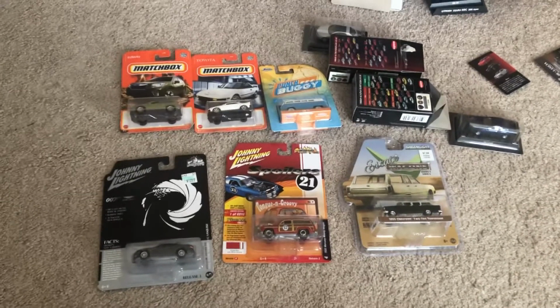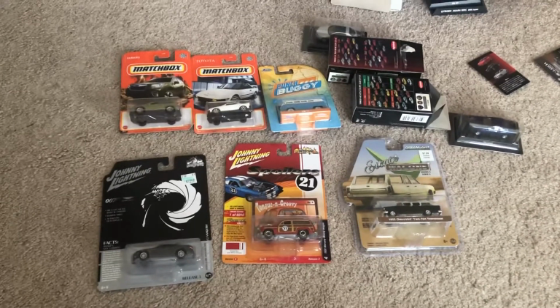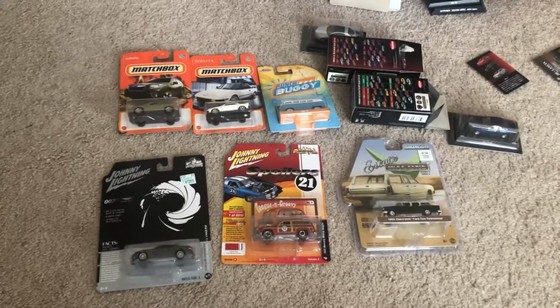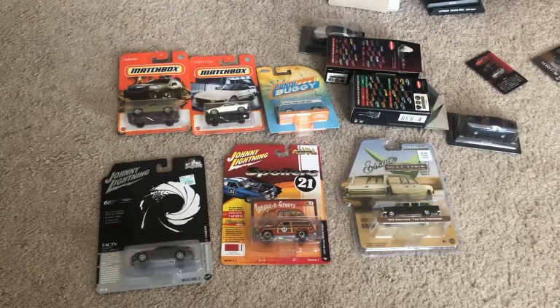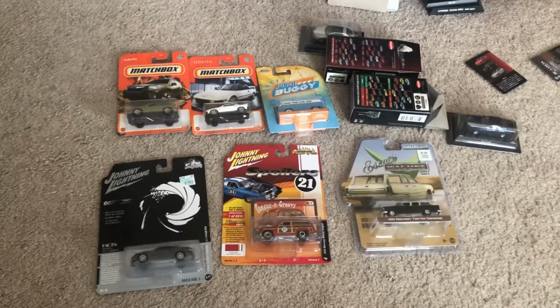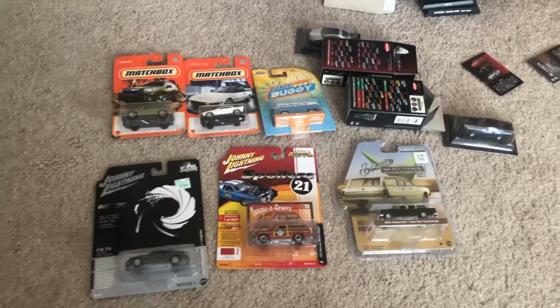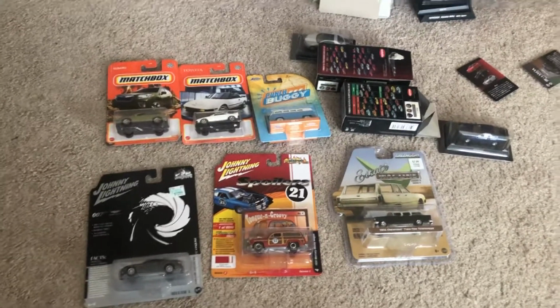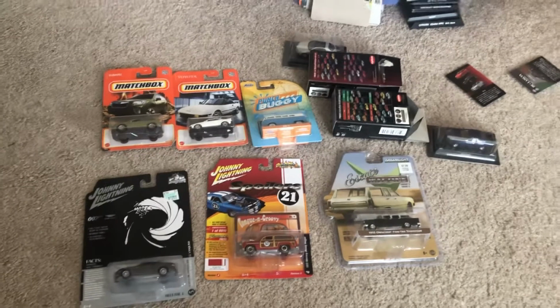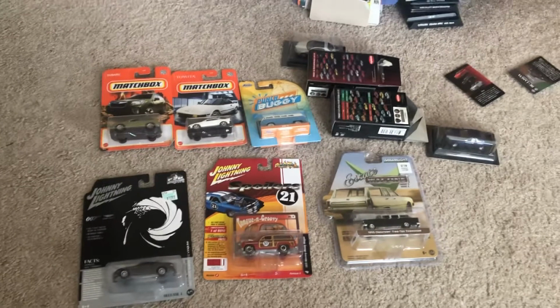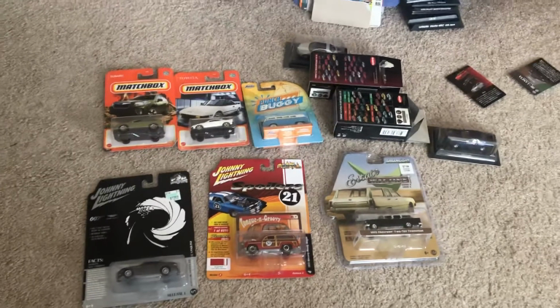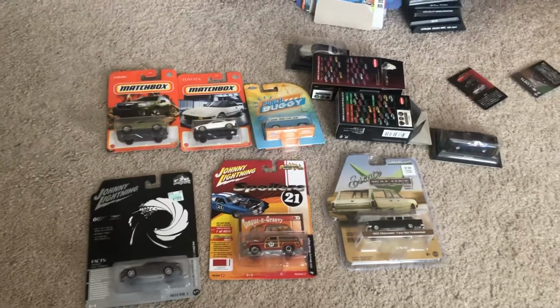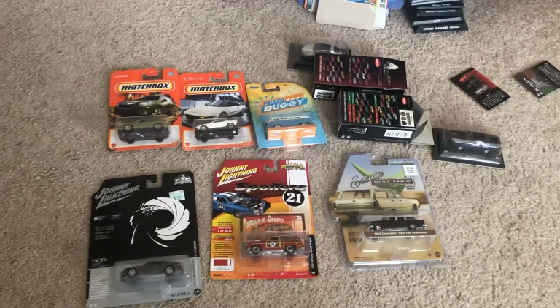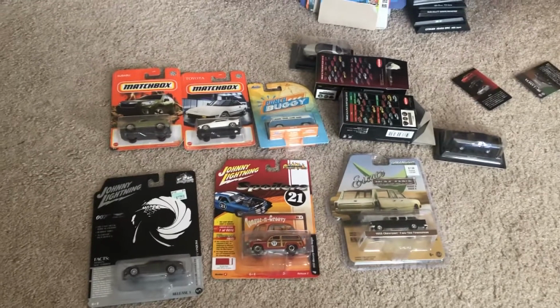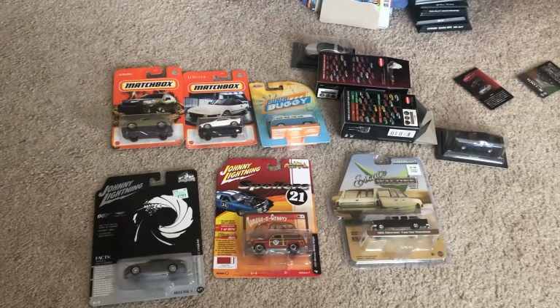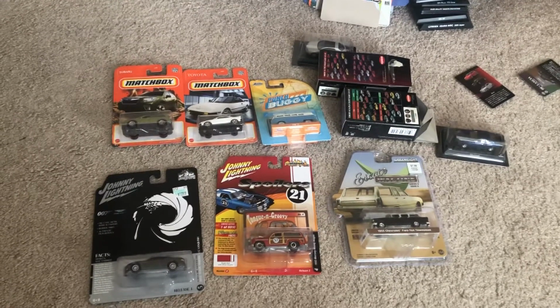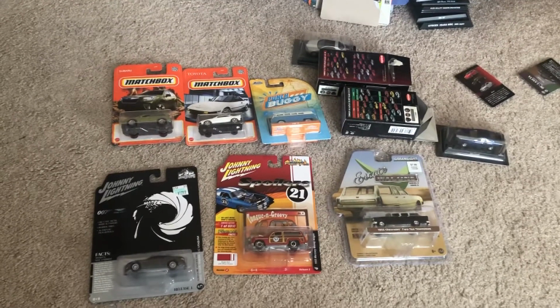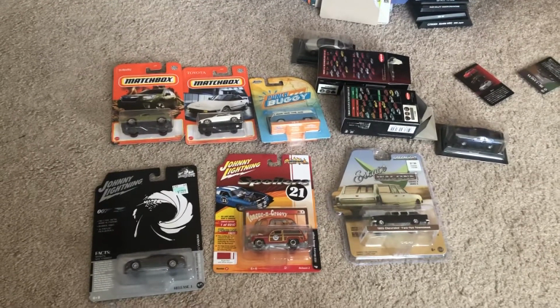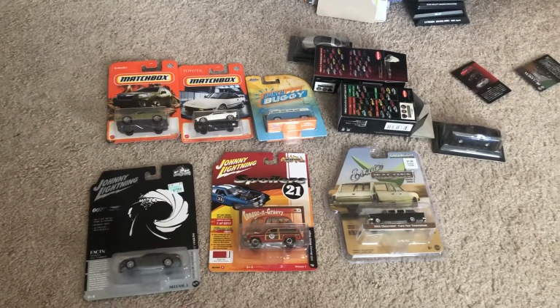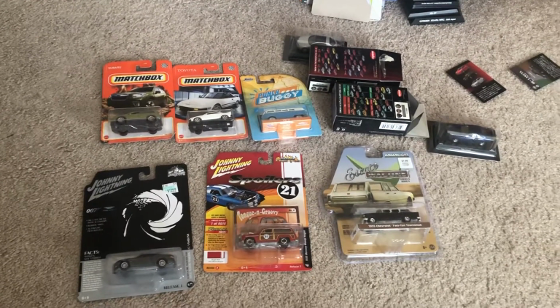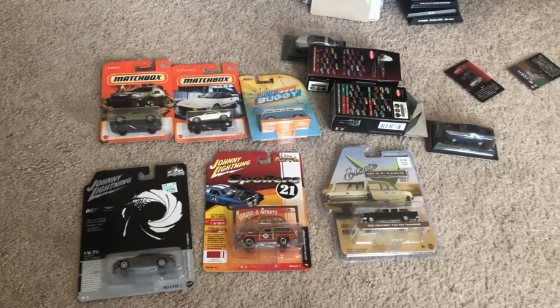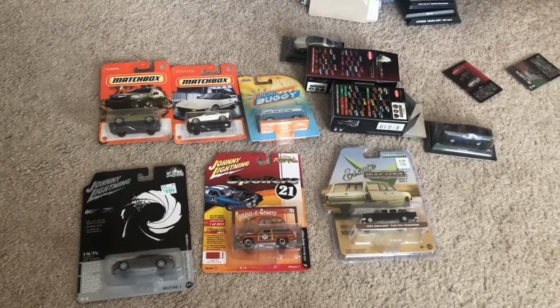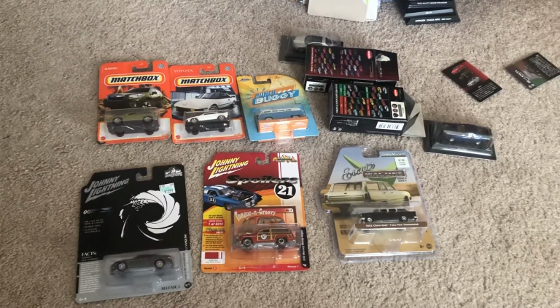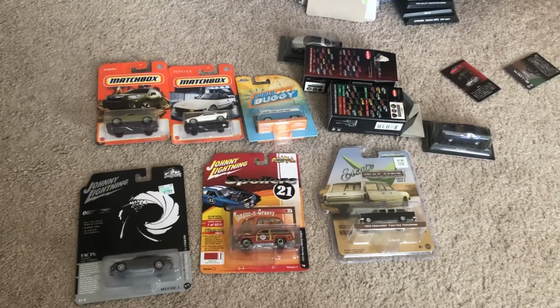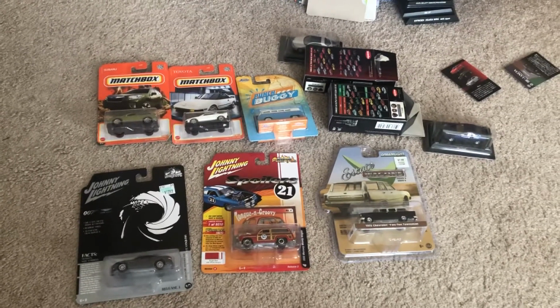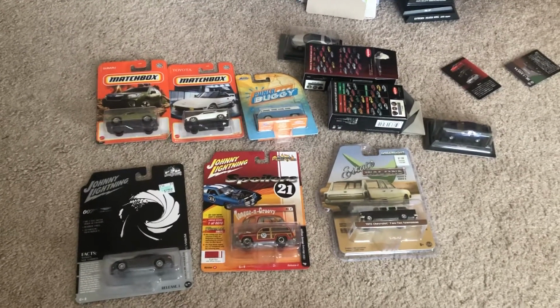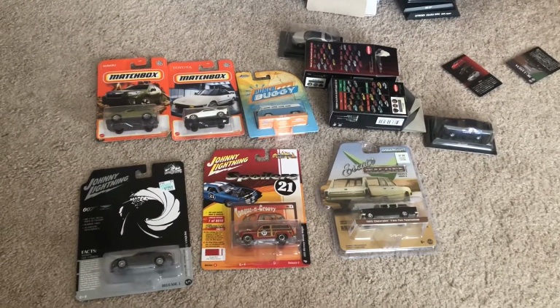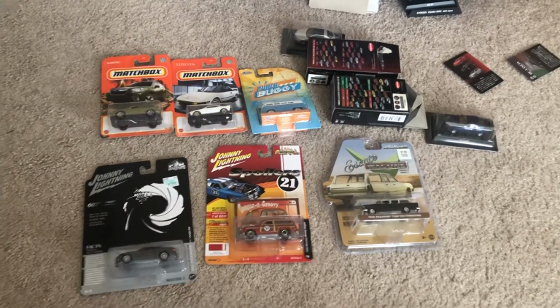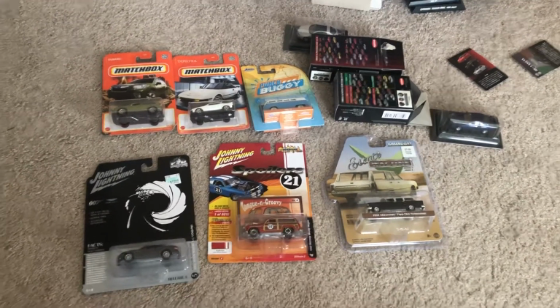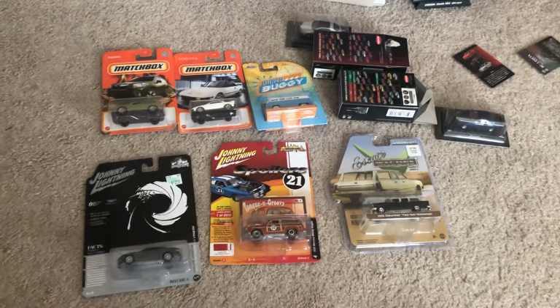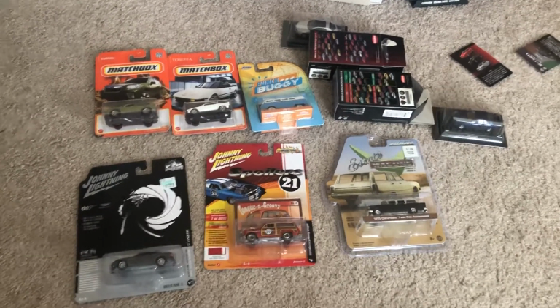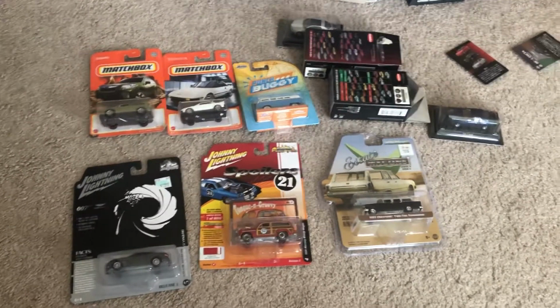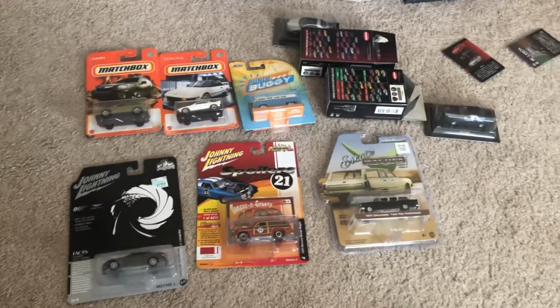Until then, I'm Joel20studios and I'll see you guys in another diecast haul or another quick review.